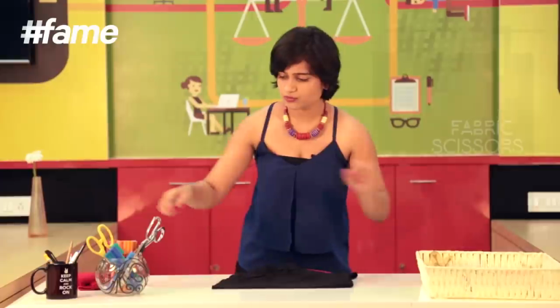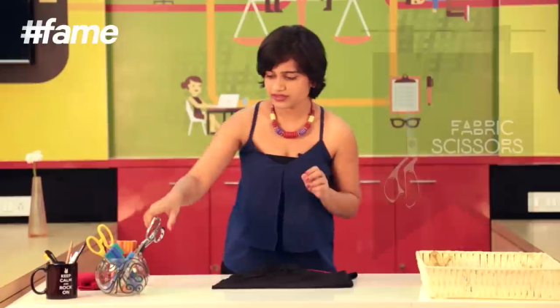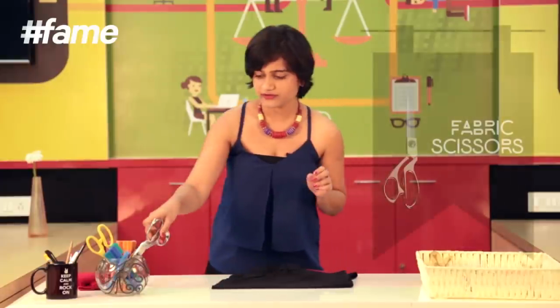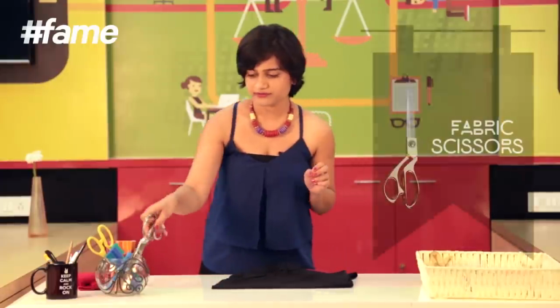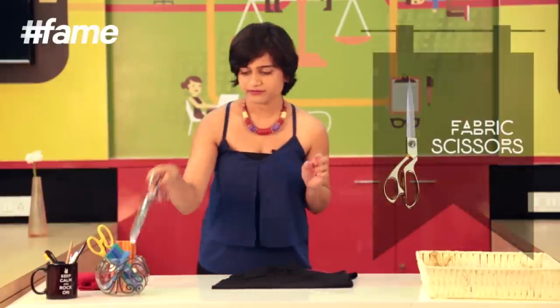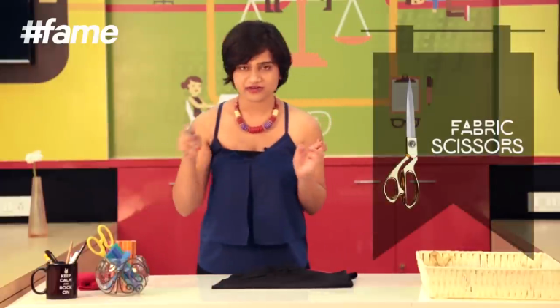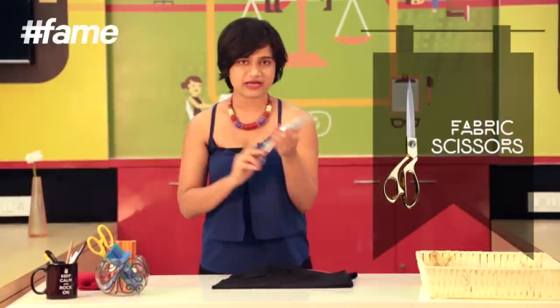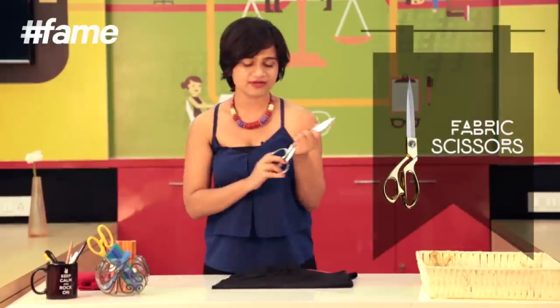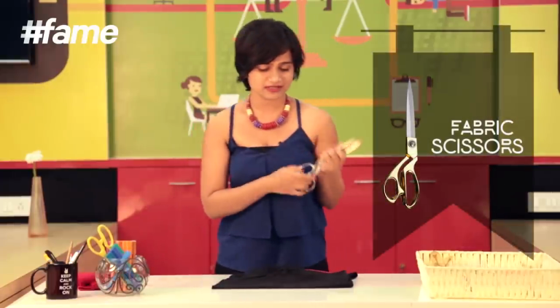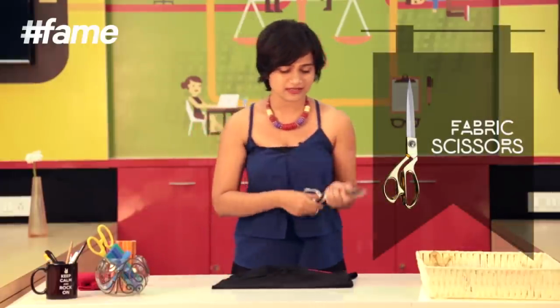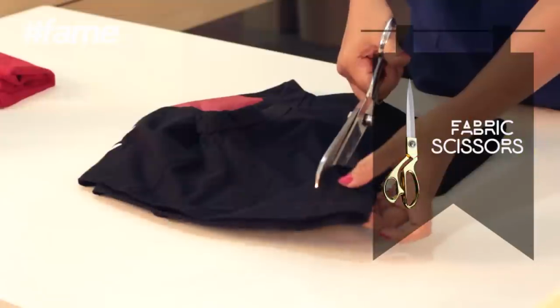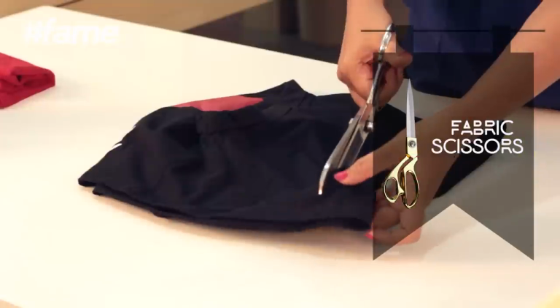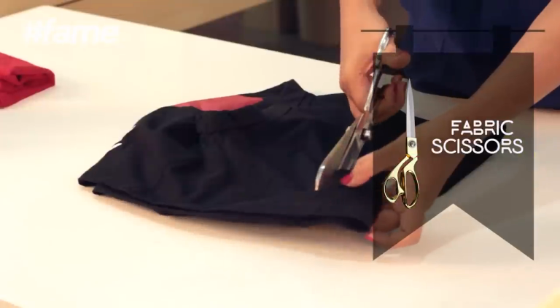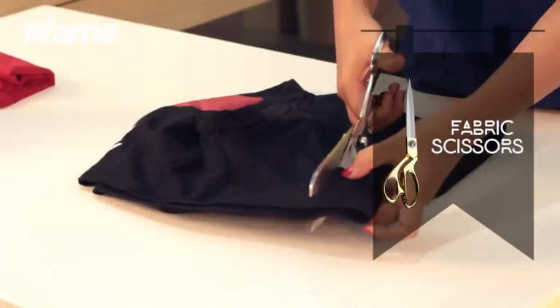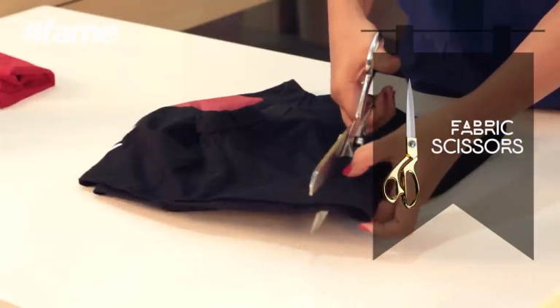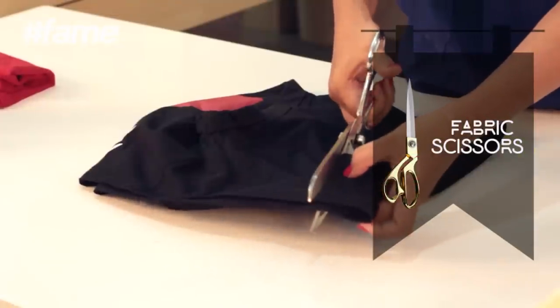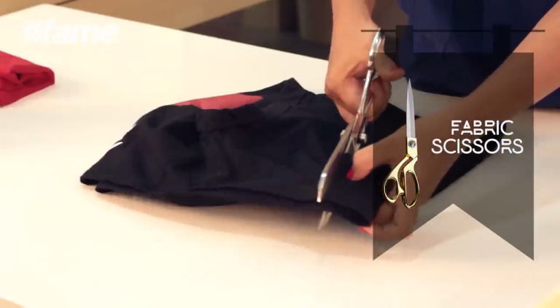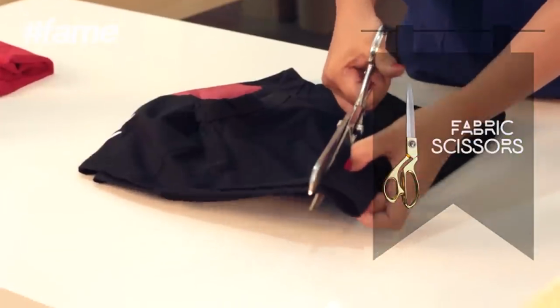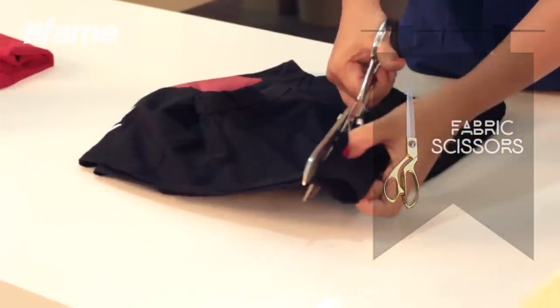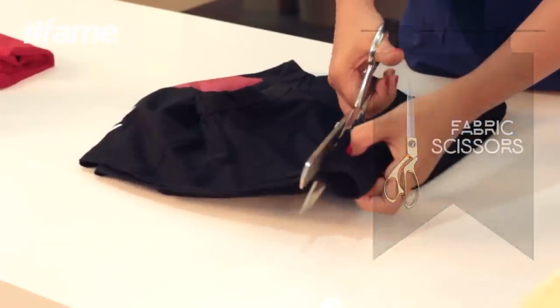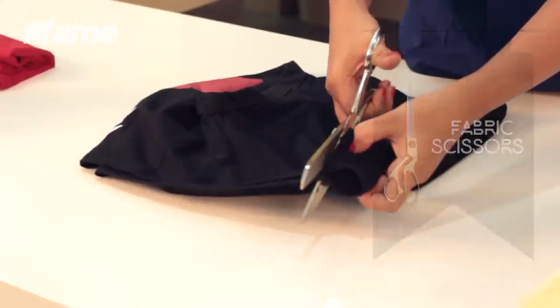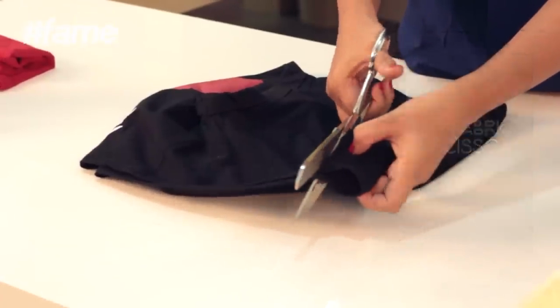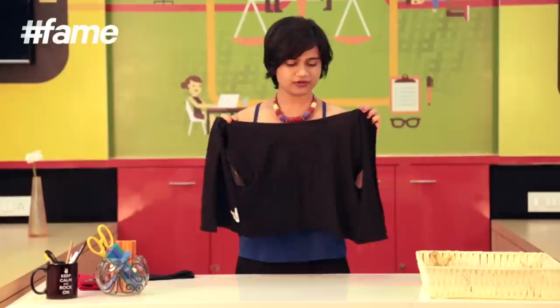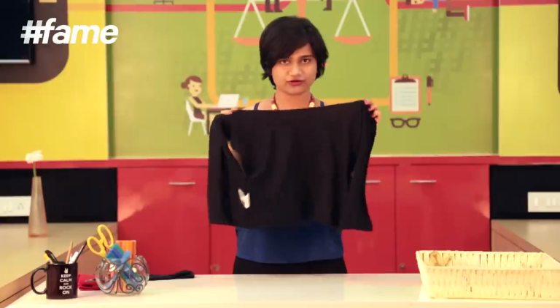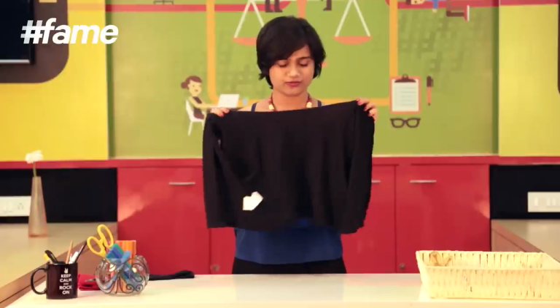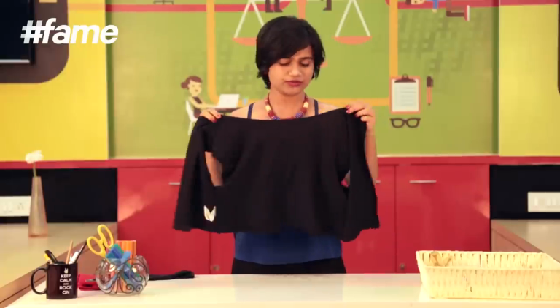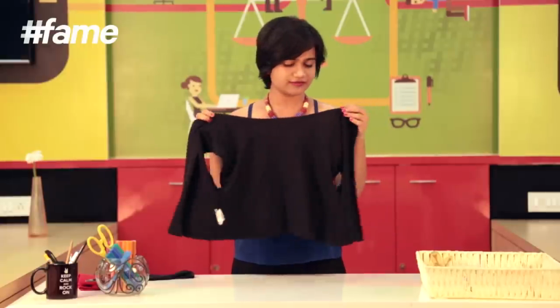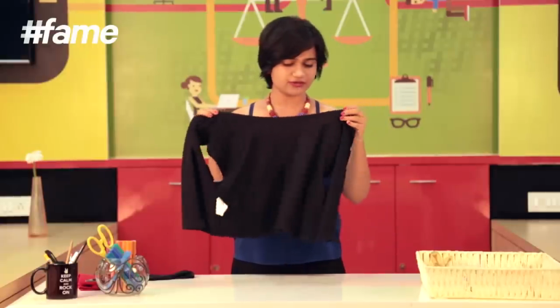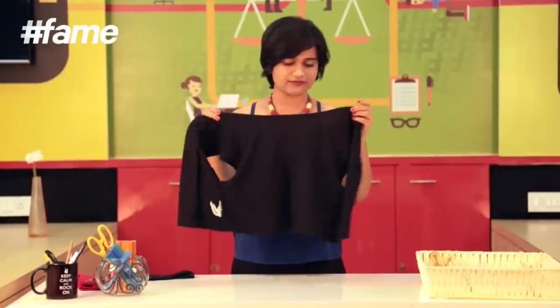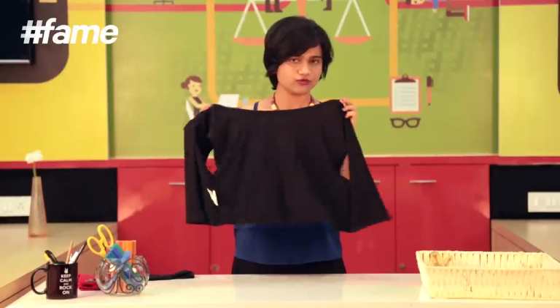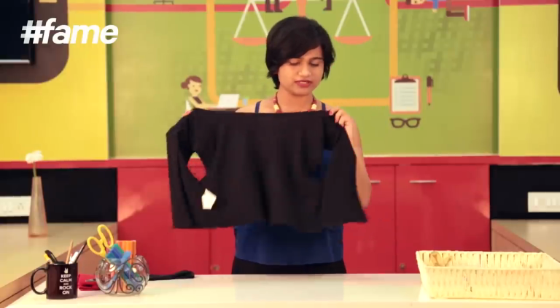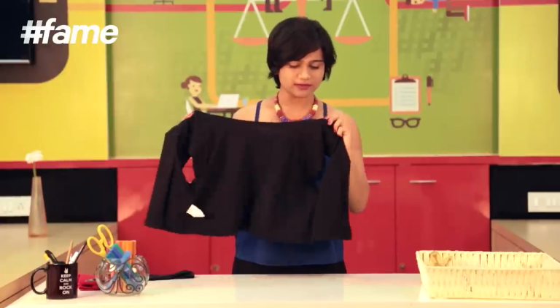With a pair of fabric scissors, I'm going to make a straight cut. The t-shirt or the crop top, whichever you have, opens up.